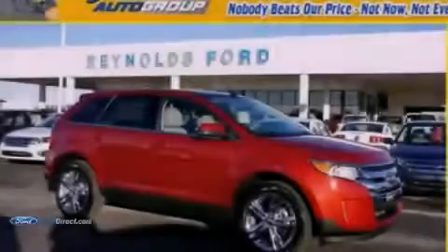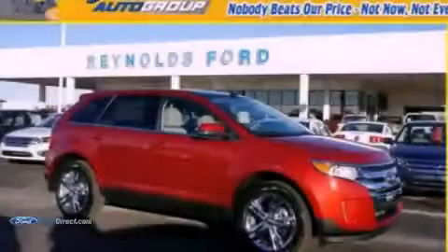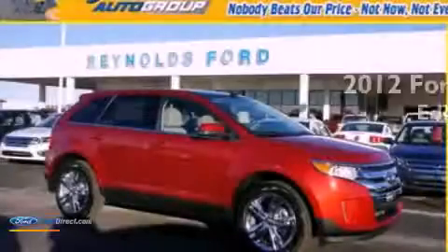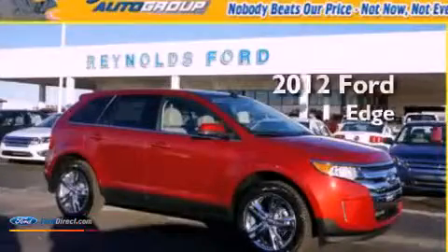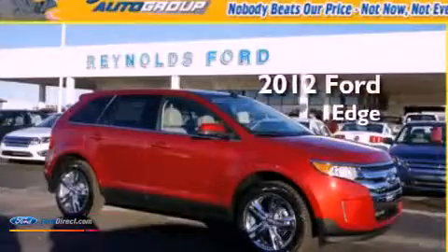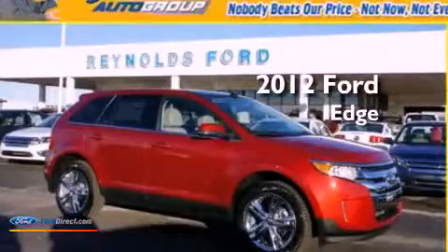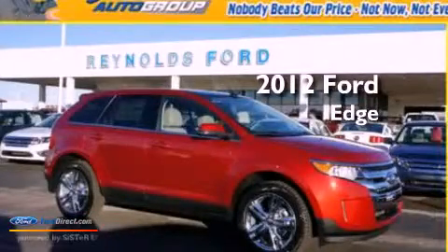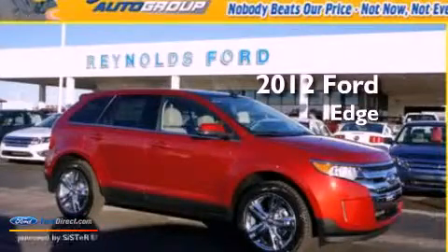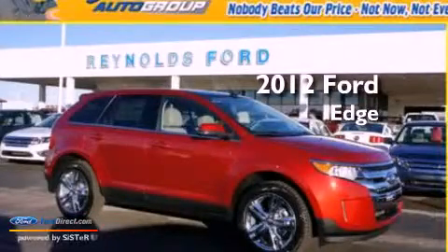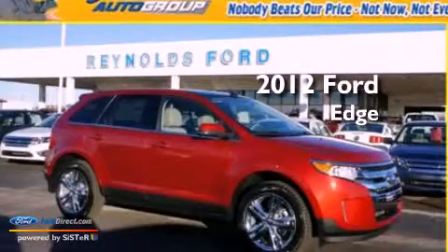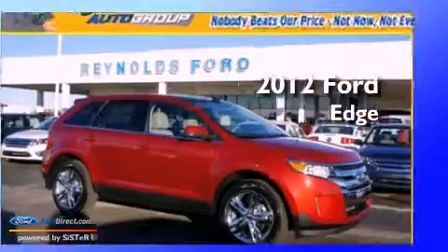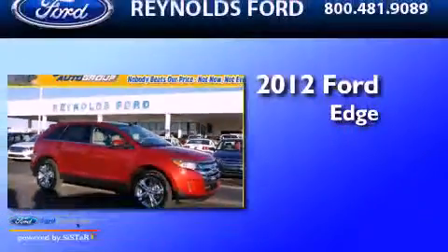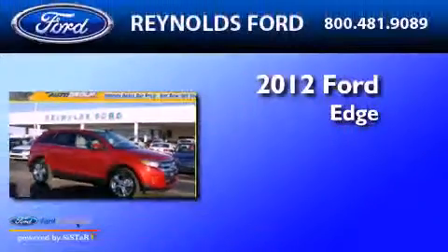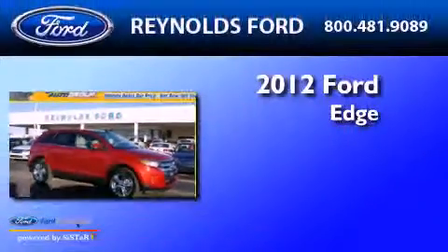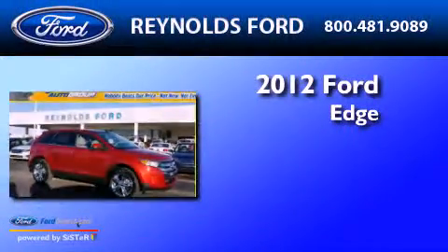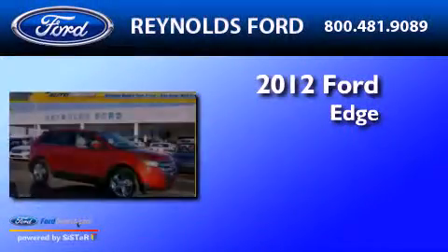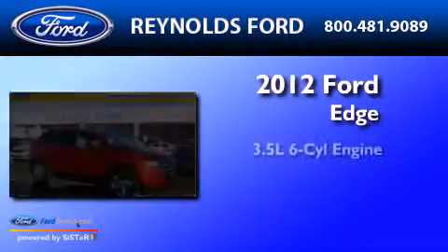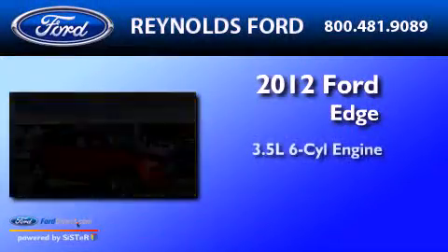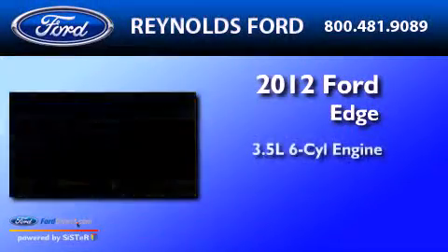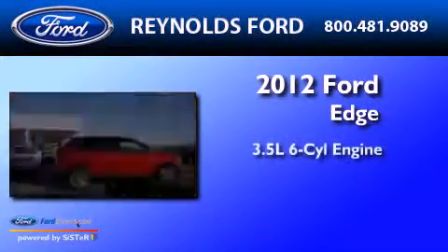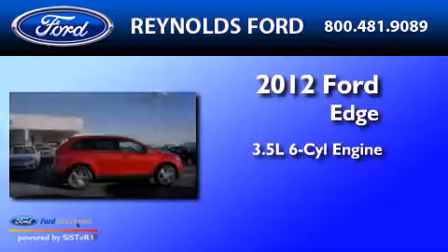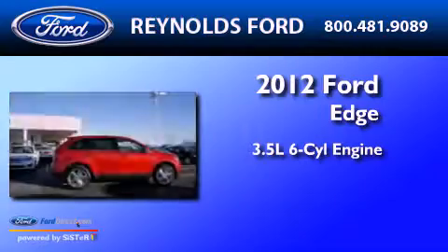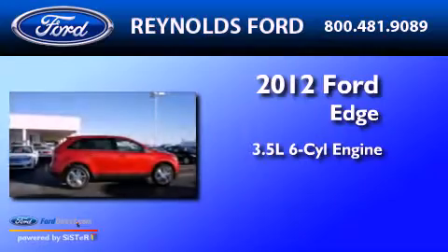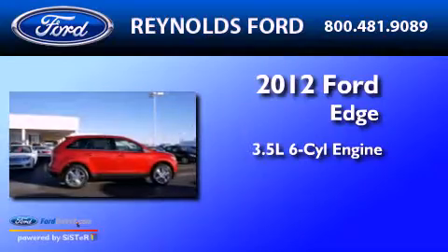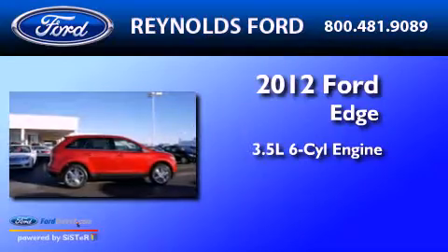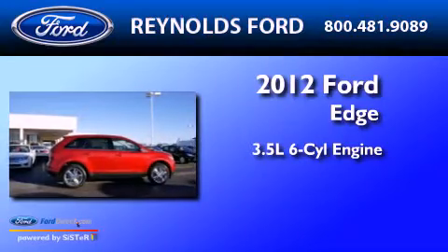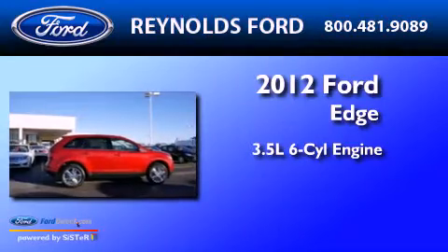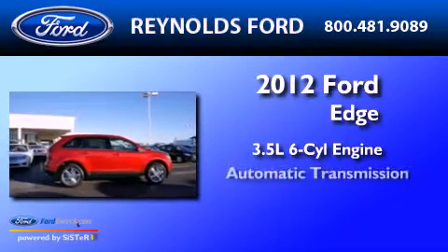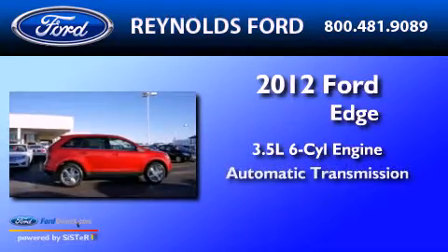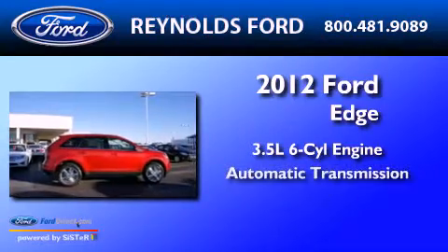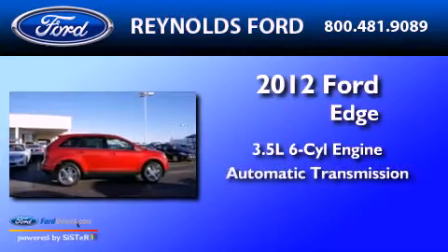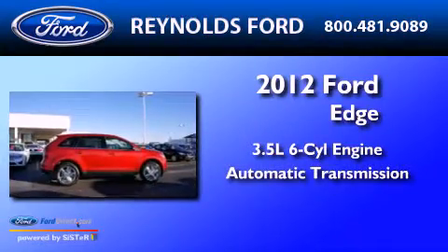This is a 2012 Ford Edge. It has a 3.5 liter 6-cylinder engine and an automatic transmission.